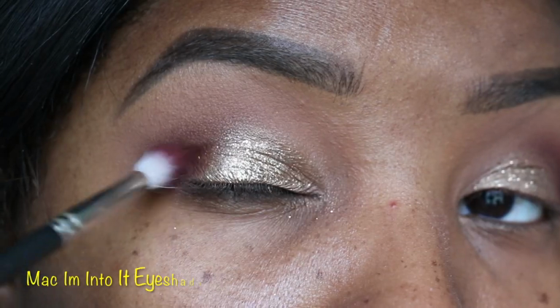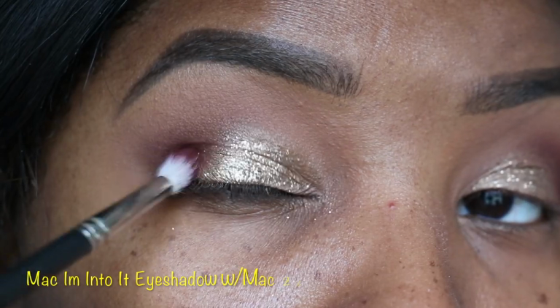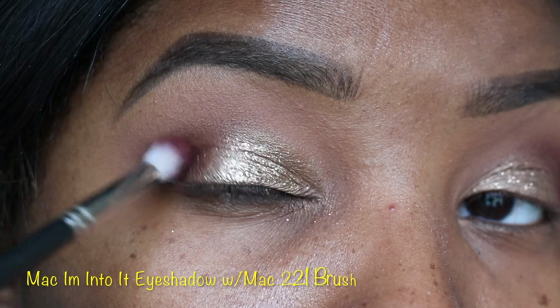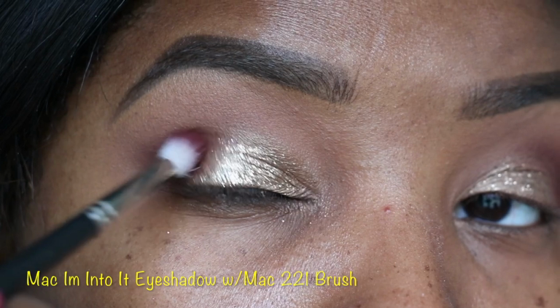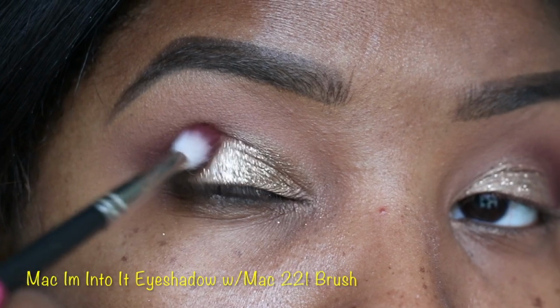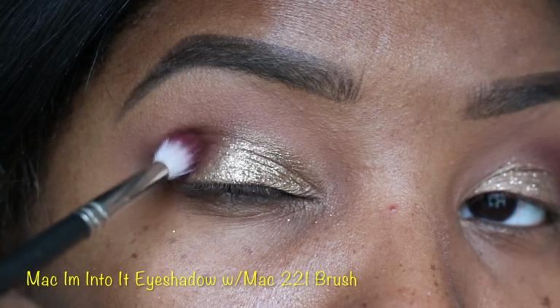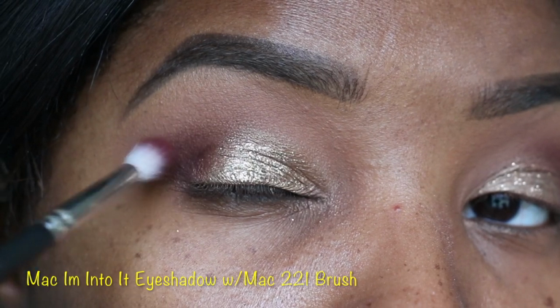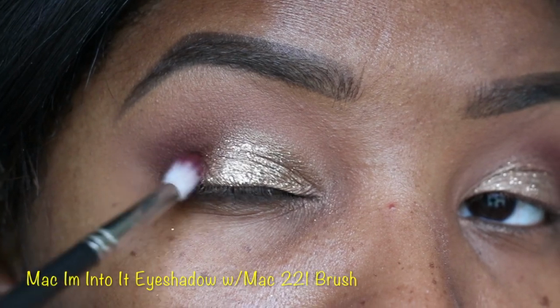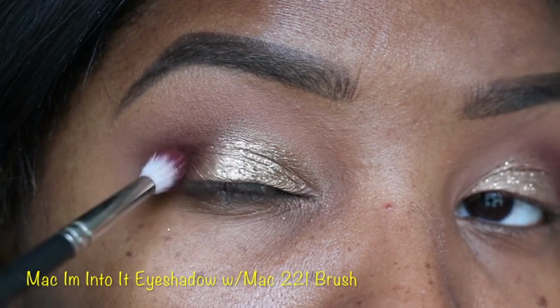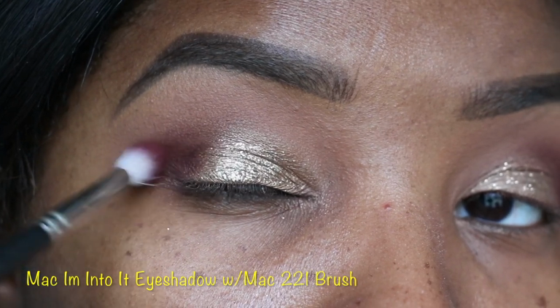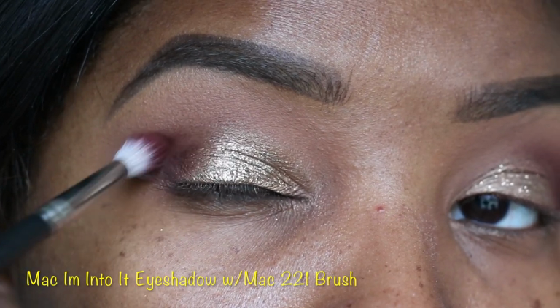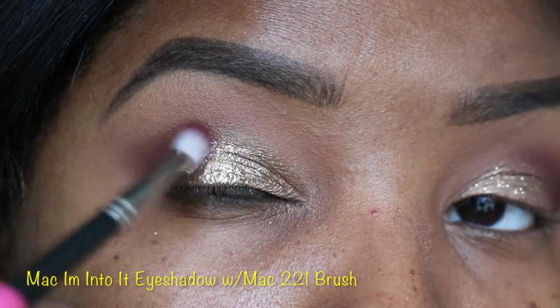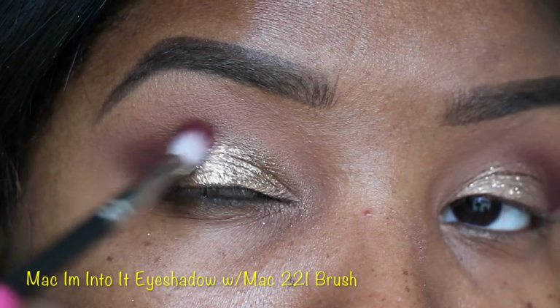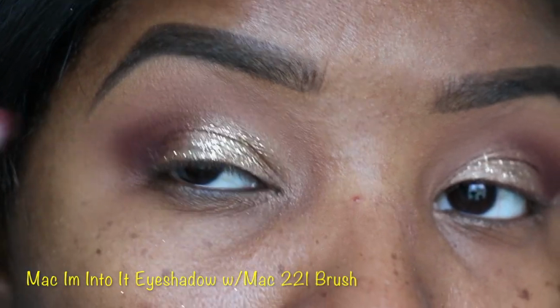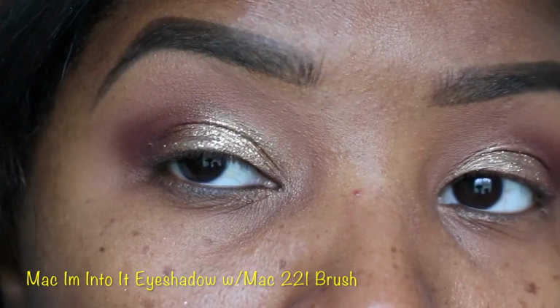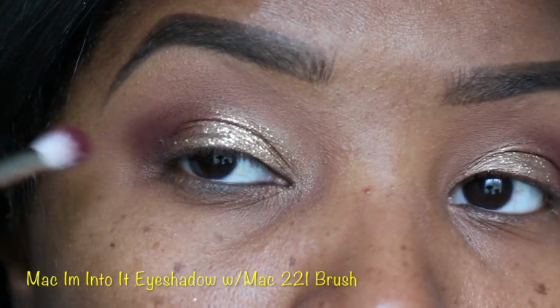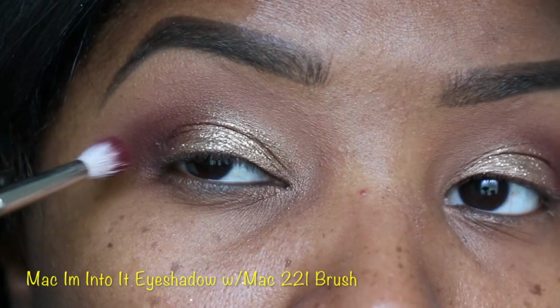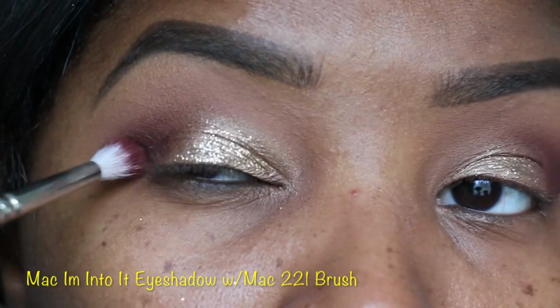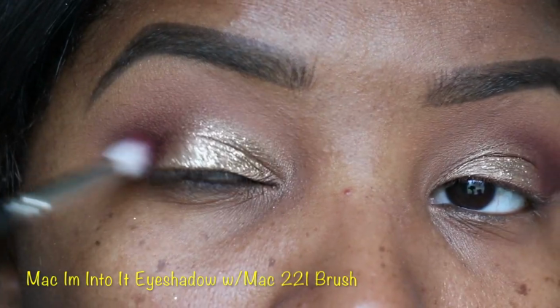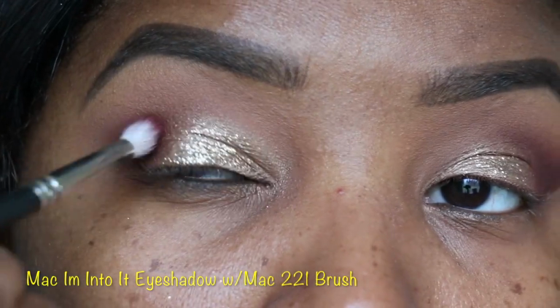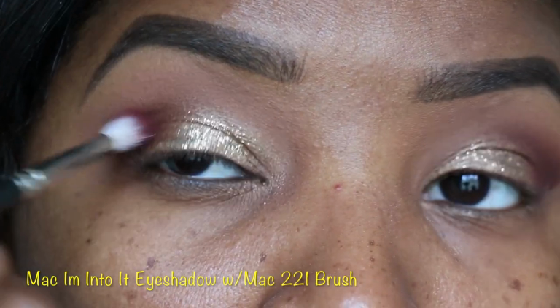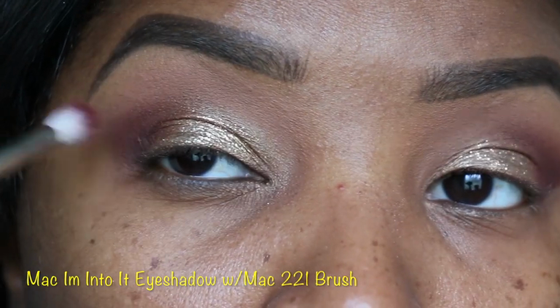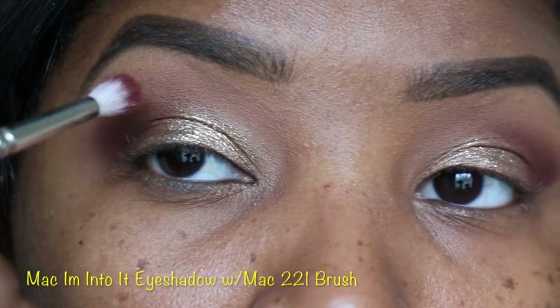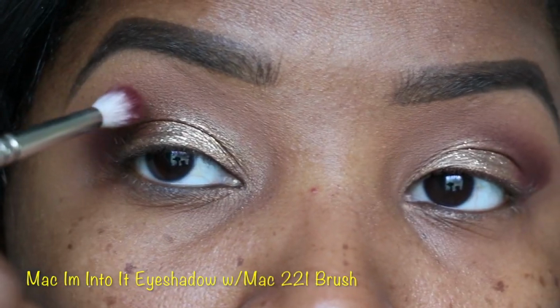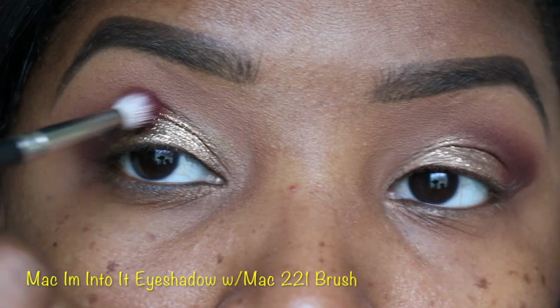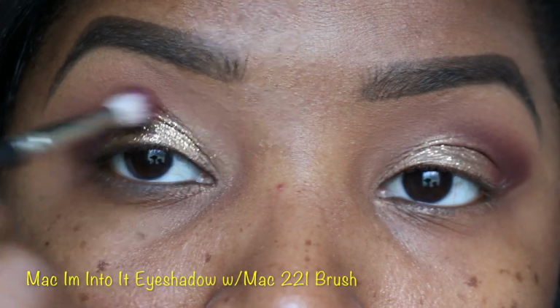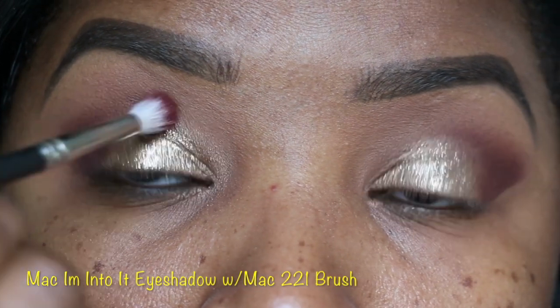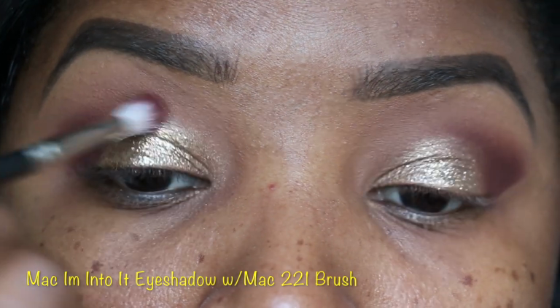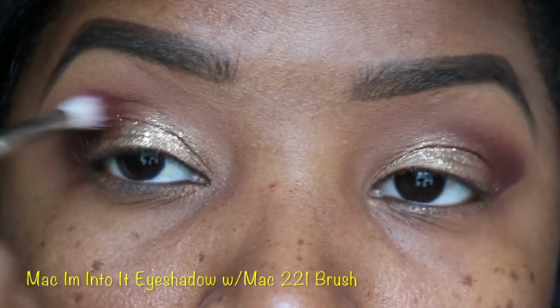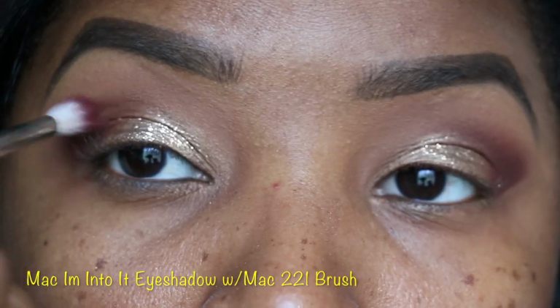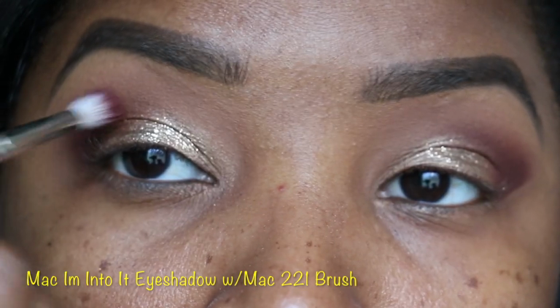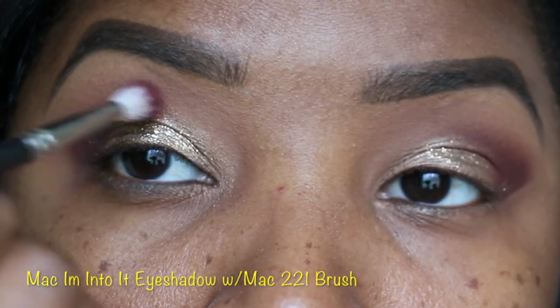Next let's fill in the crease, the little edge, the little V, and inner corner. Let's do that with one of my faves — I love MAC 'I'm Into It' eyeshadow along with the 221 brush.